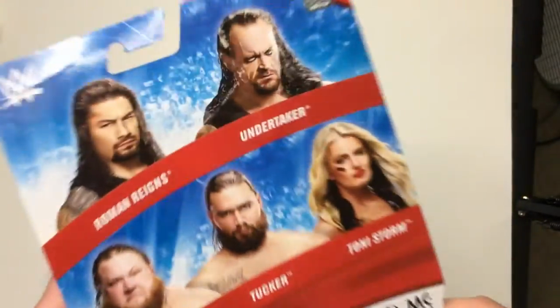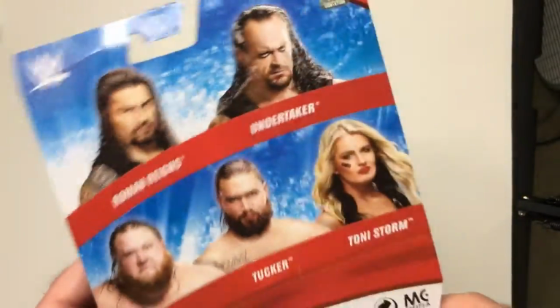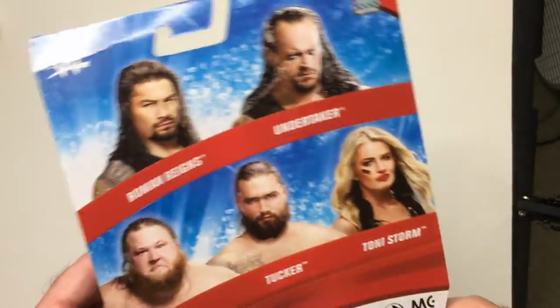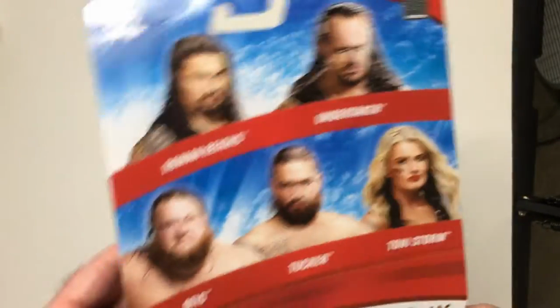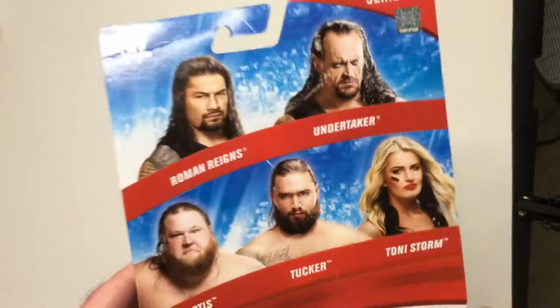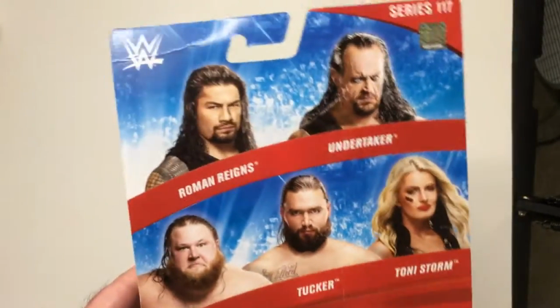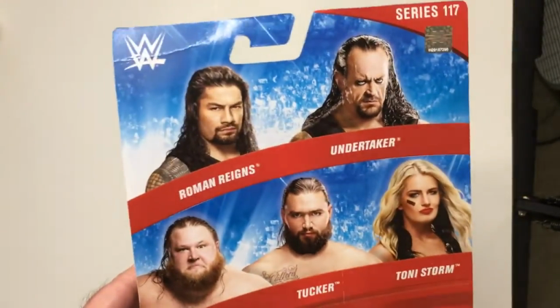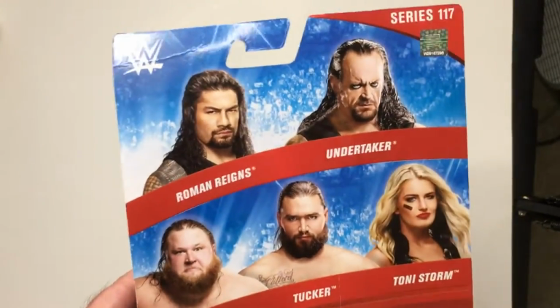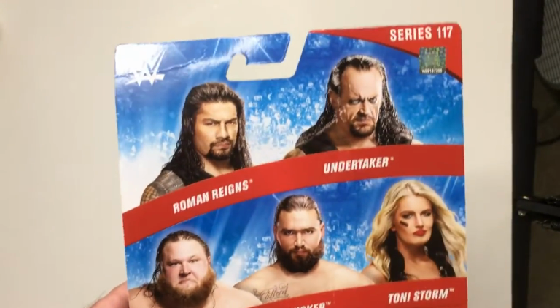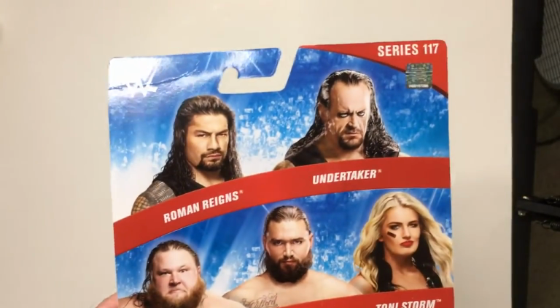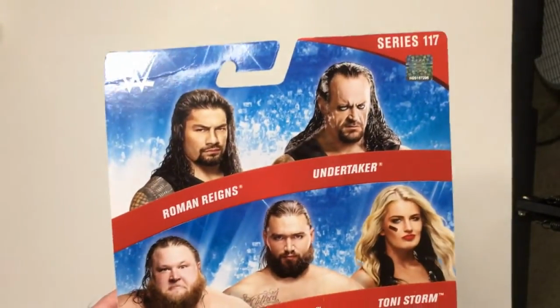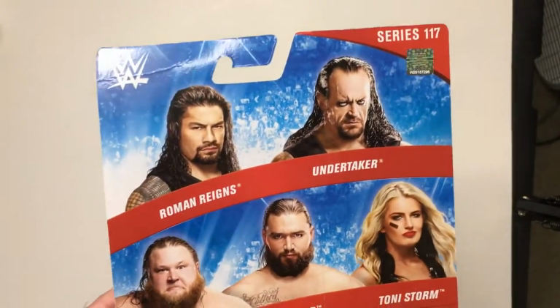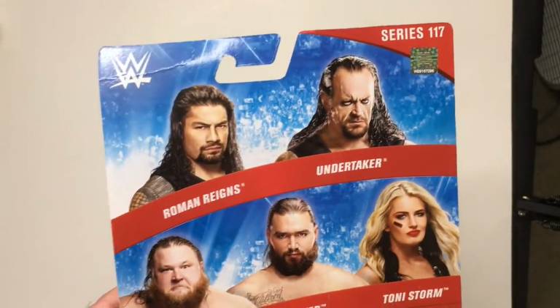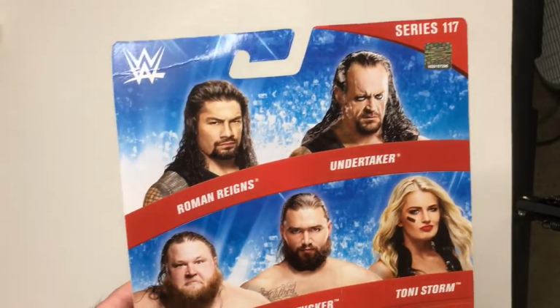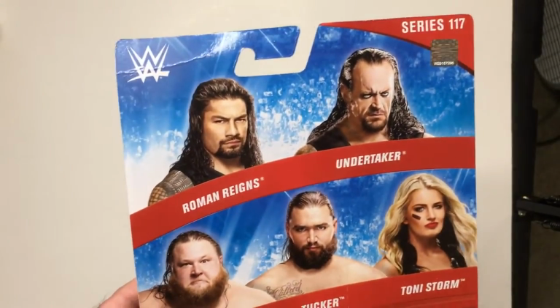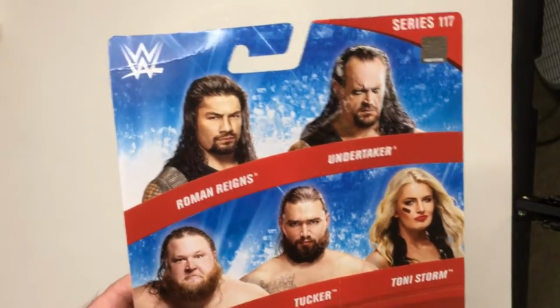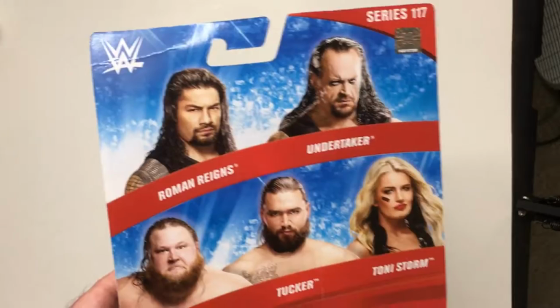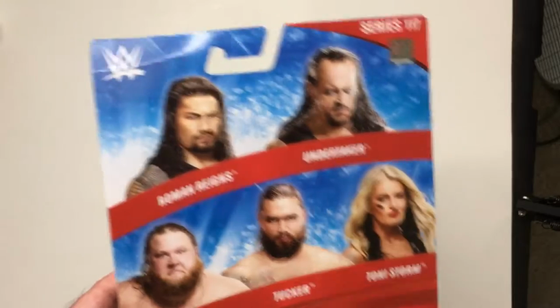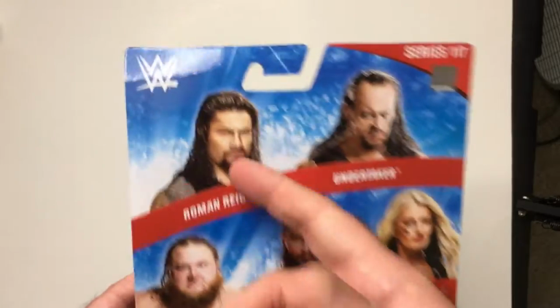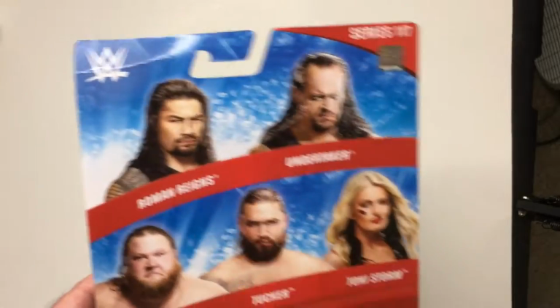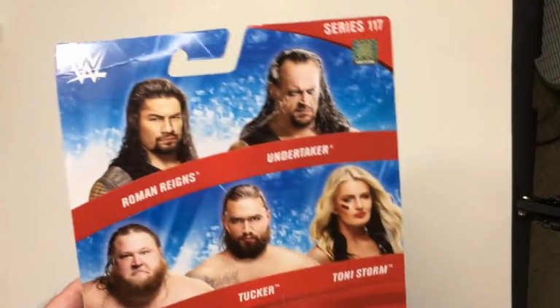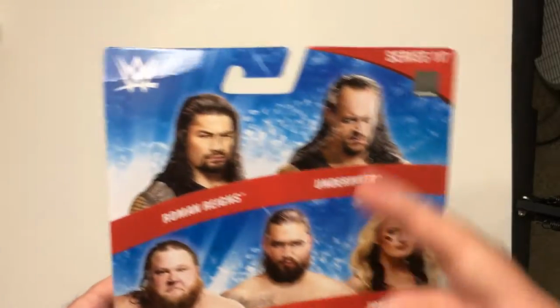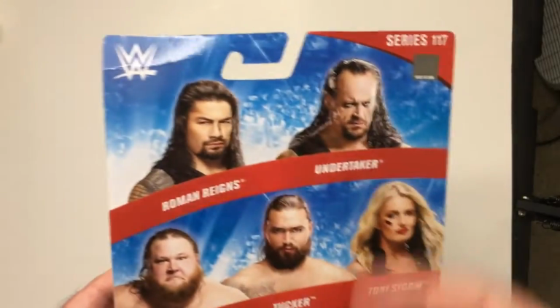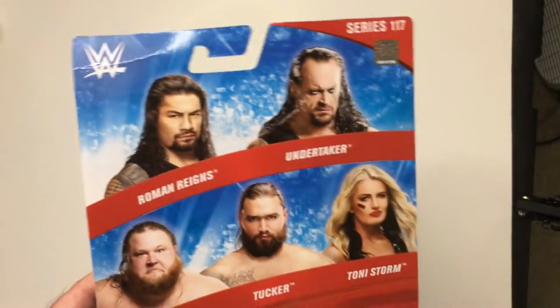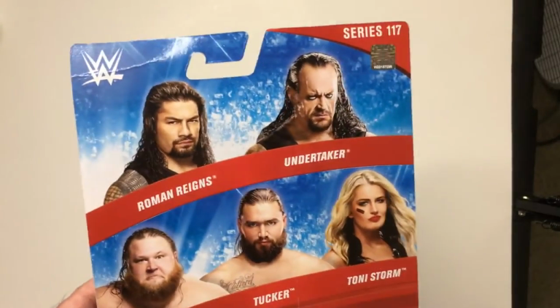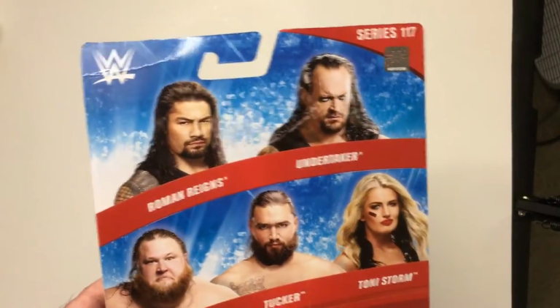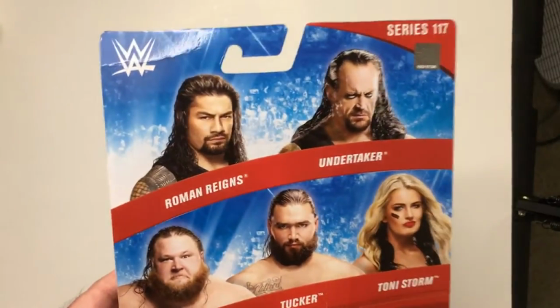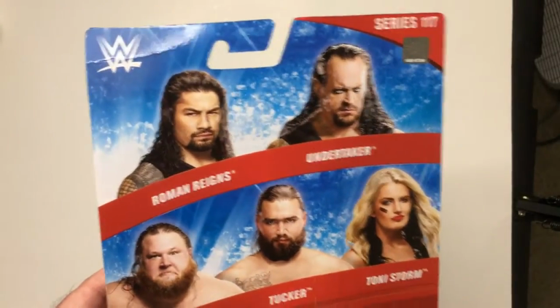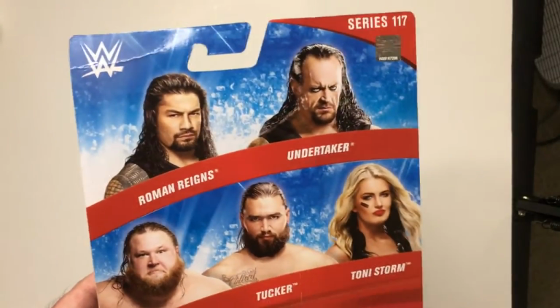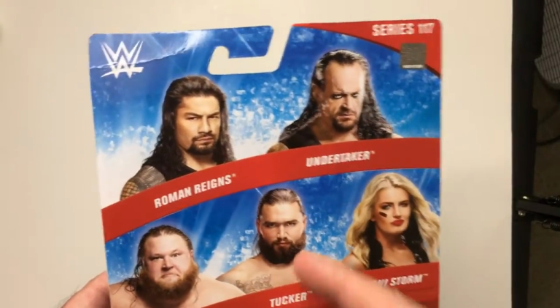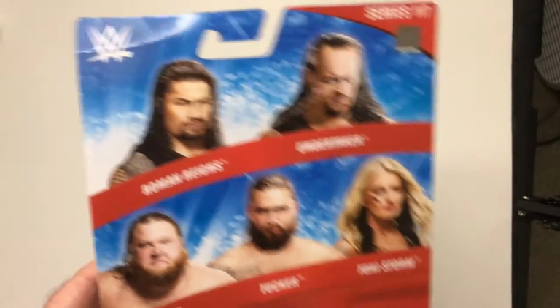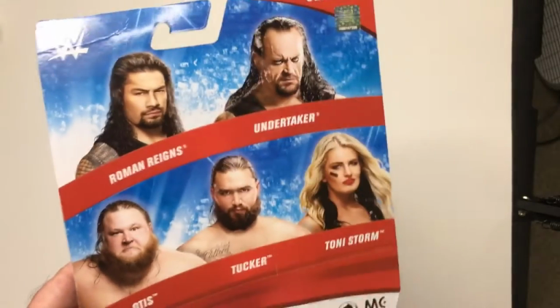I don't know too much about Toni Storm. Series 117 — Reigns, Taker, Otis and Tucker.